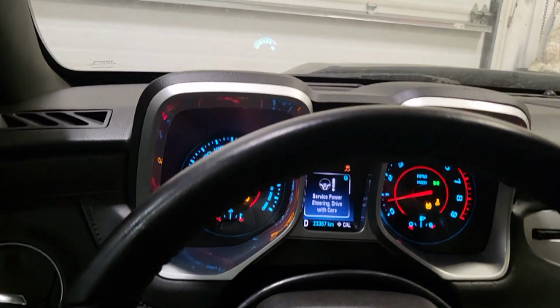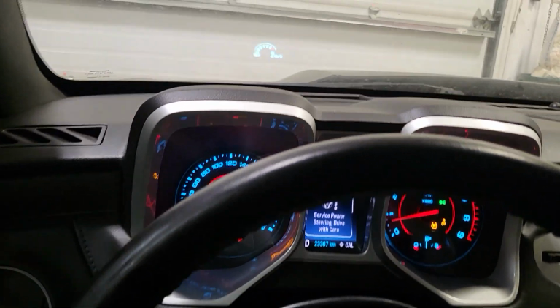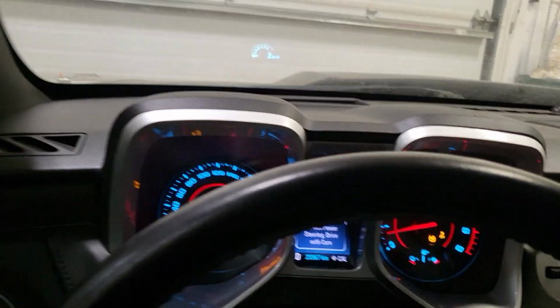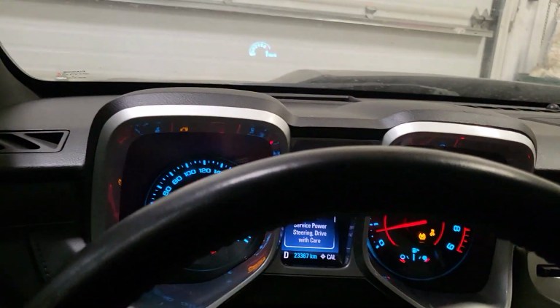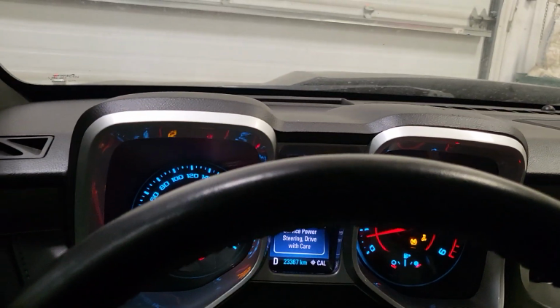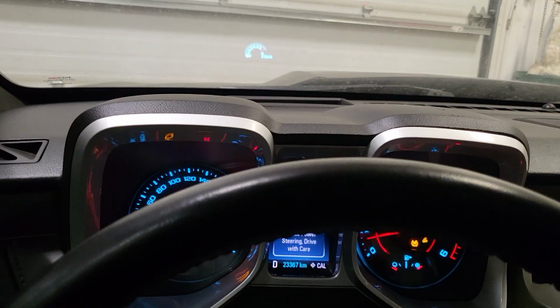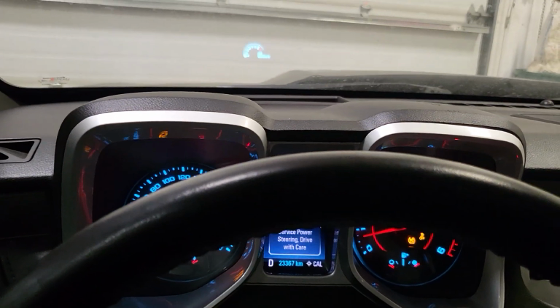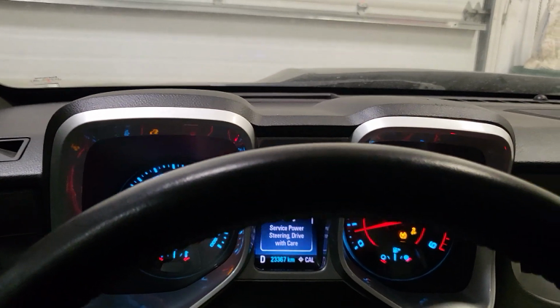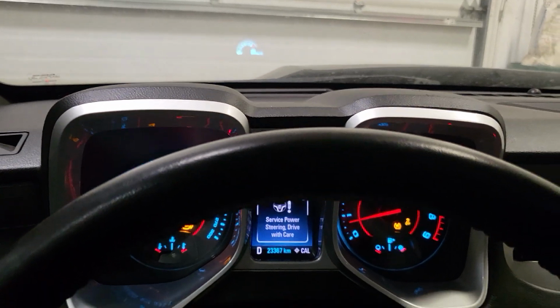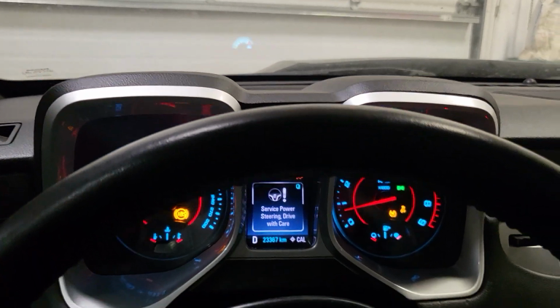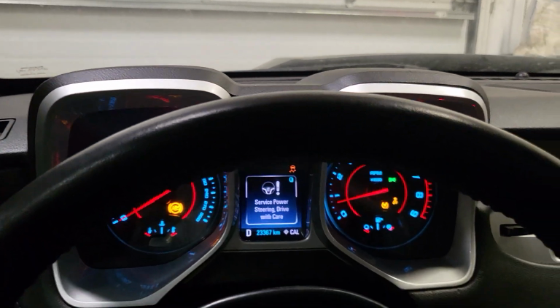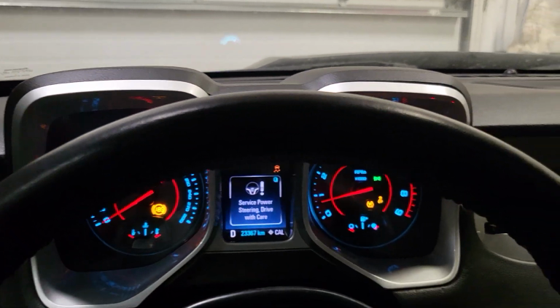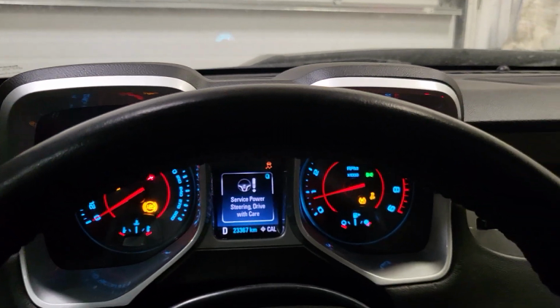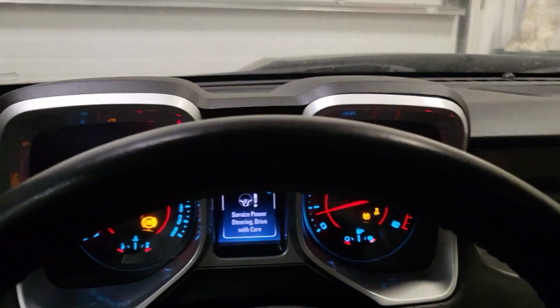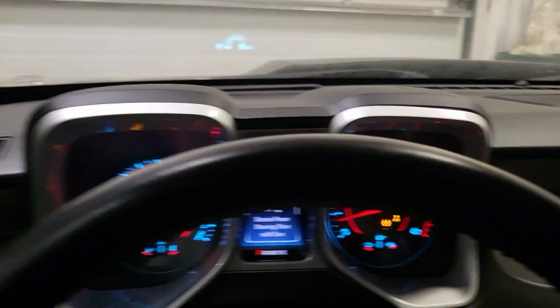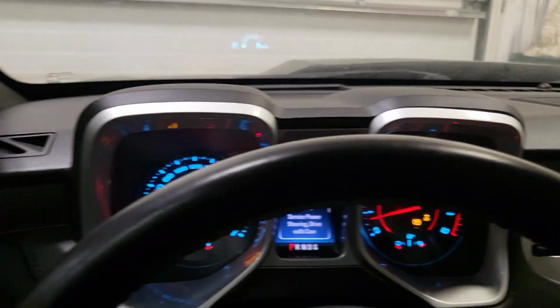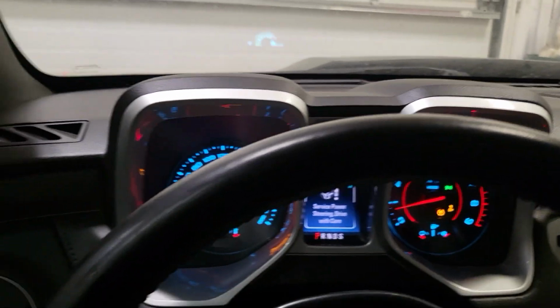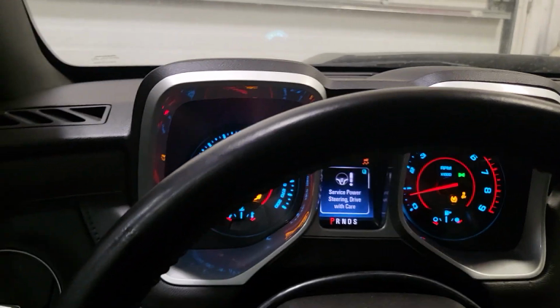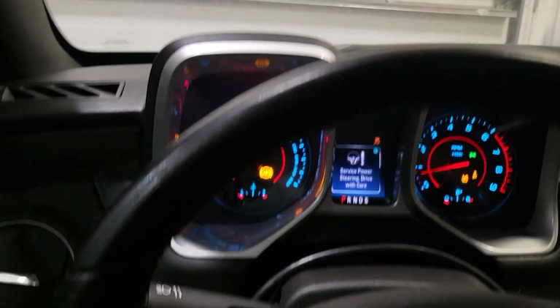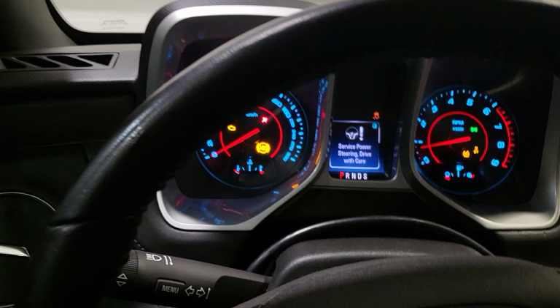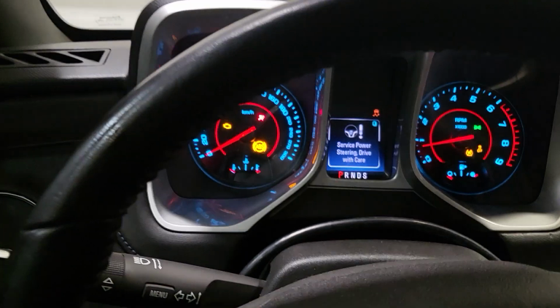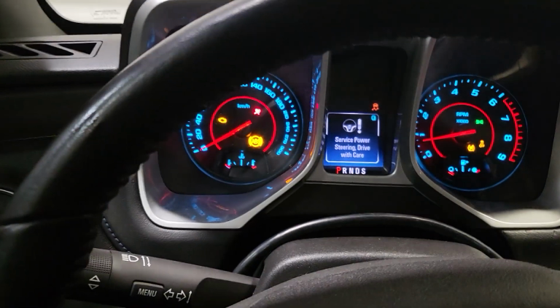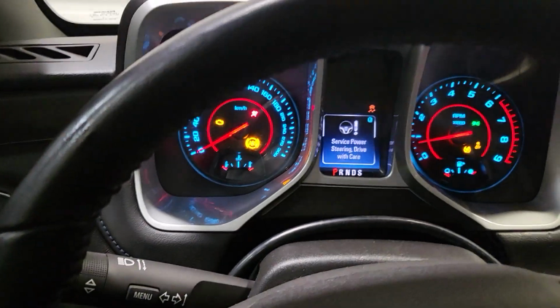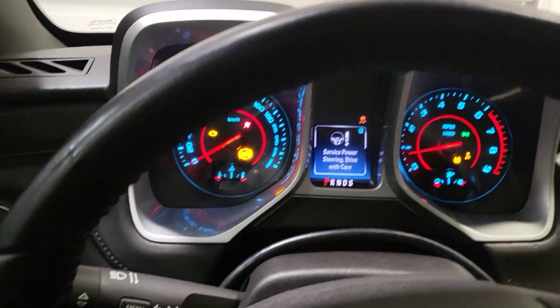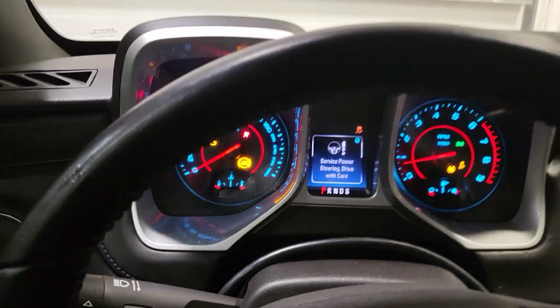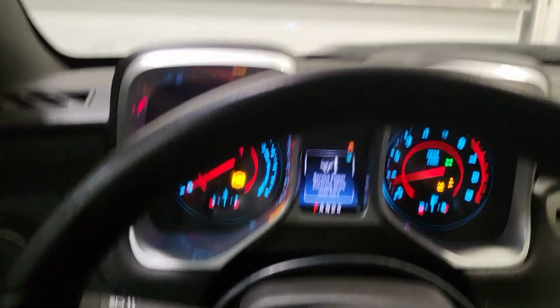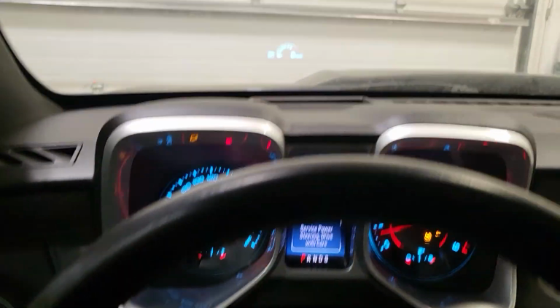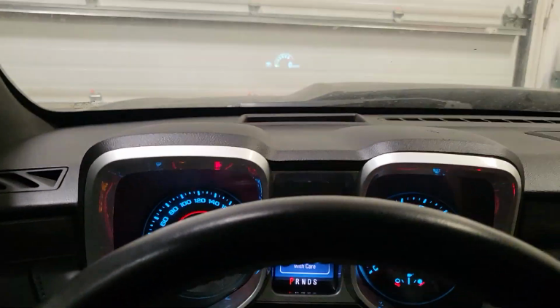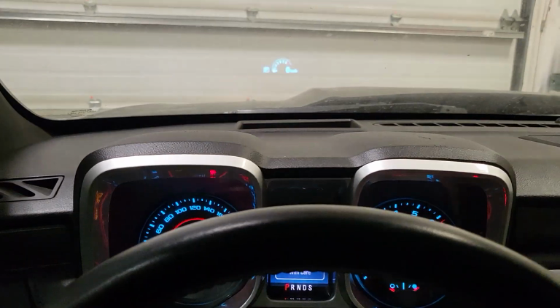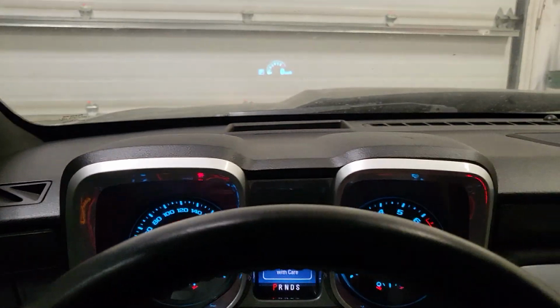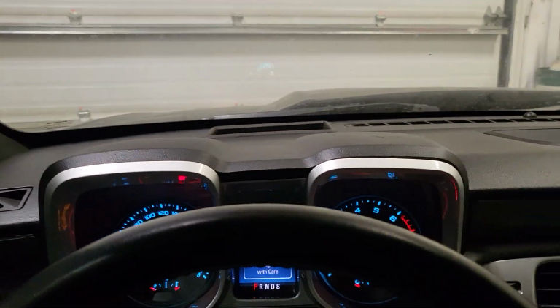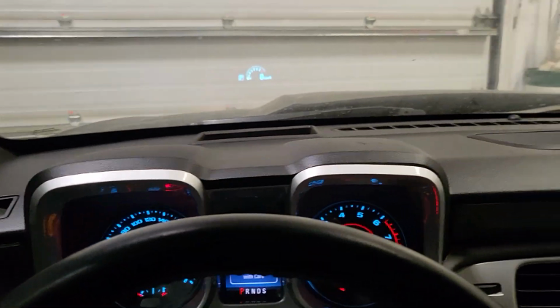Going to get the door open, get it outside, let it warm up for a minute, and then get going home.